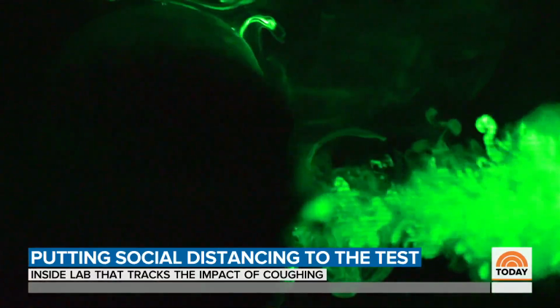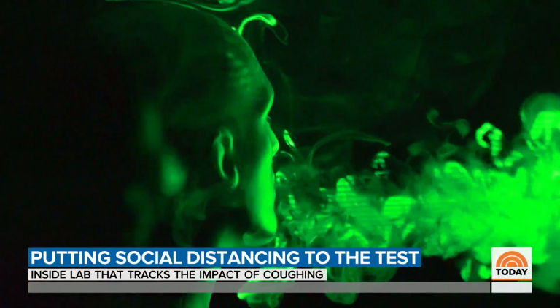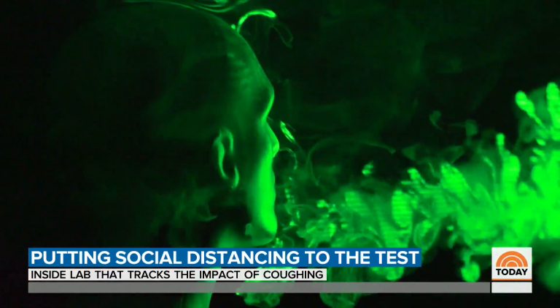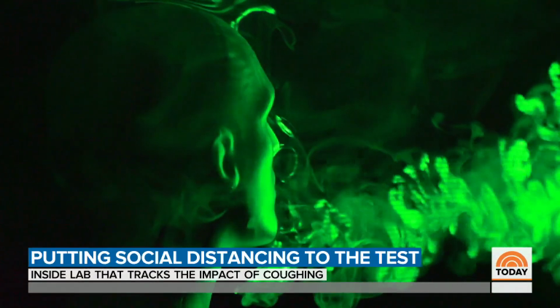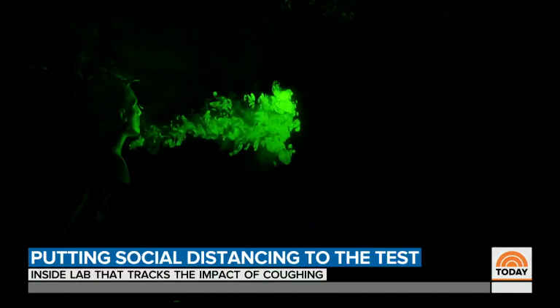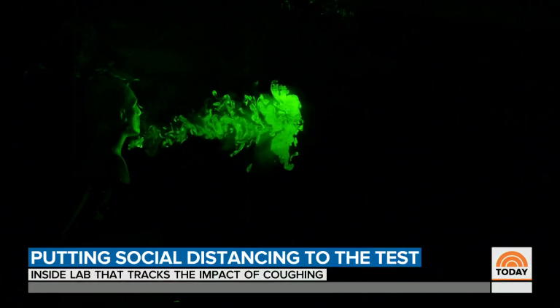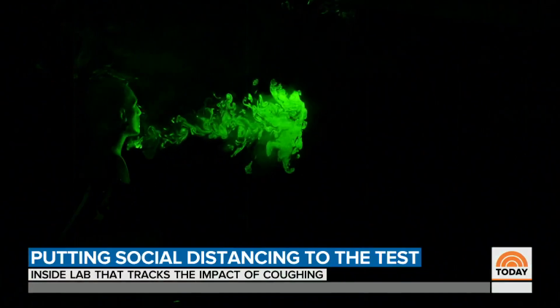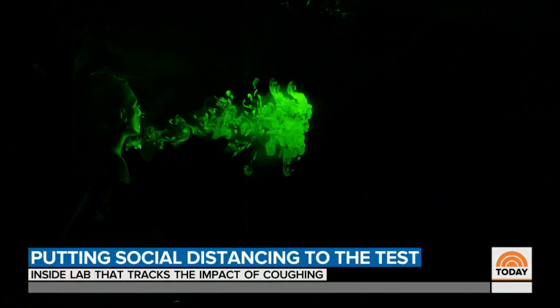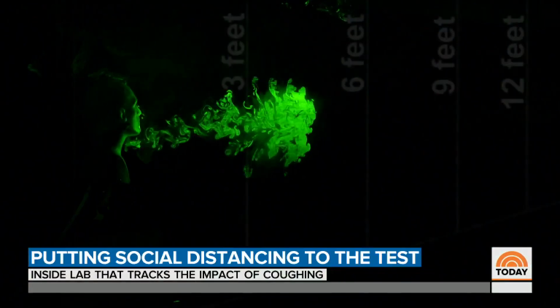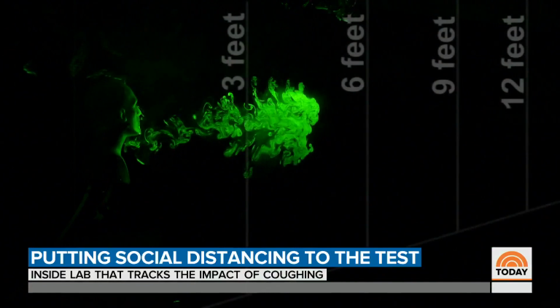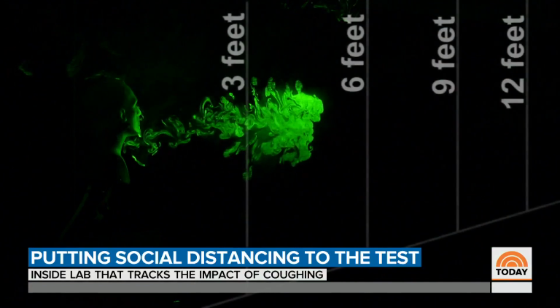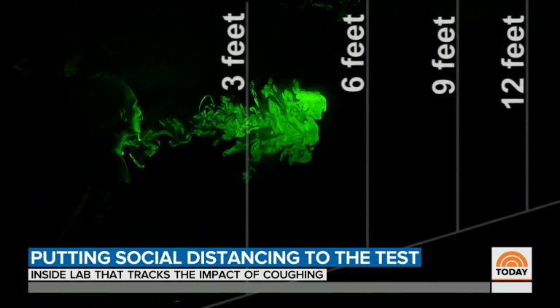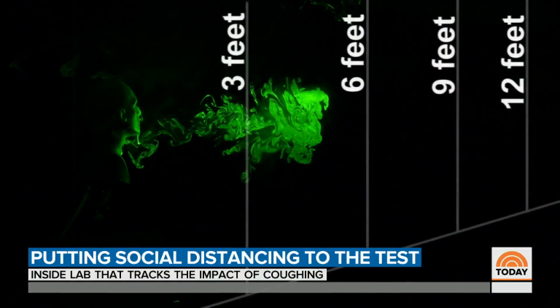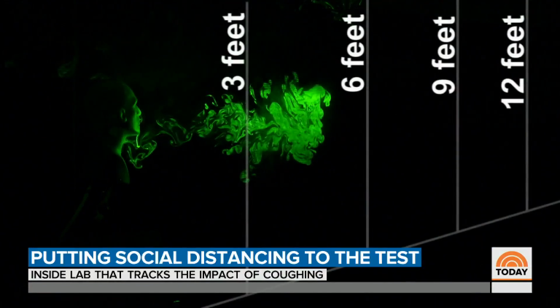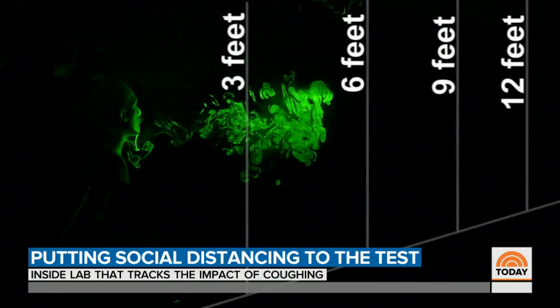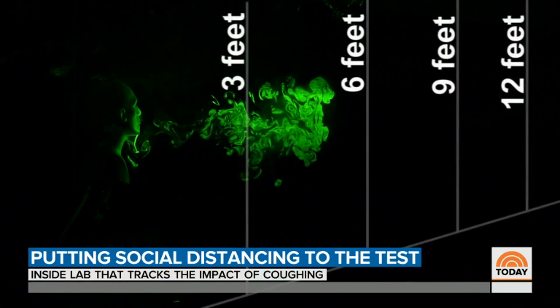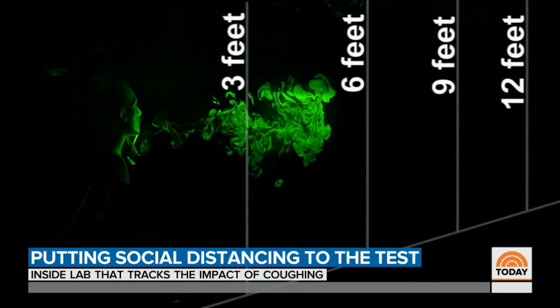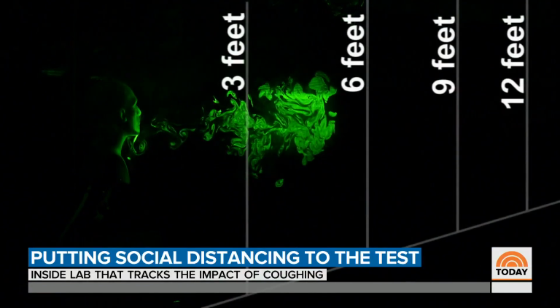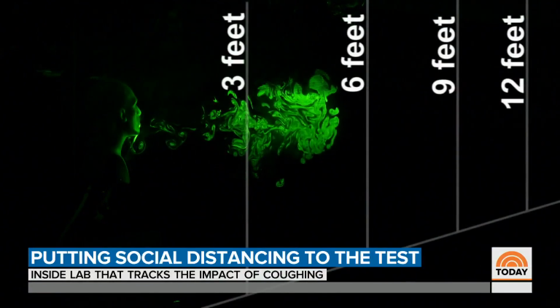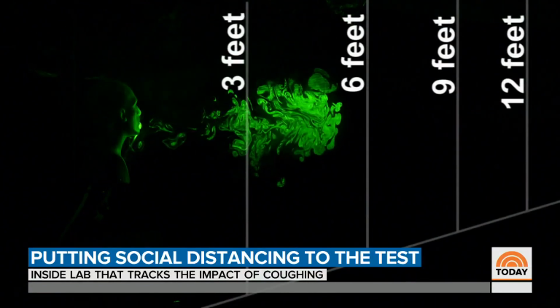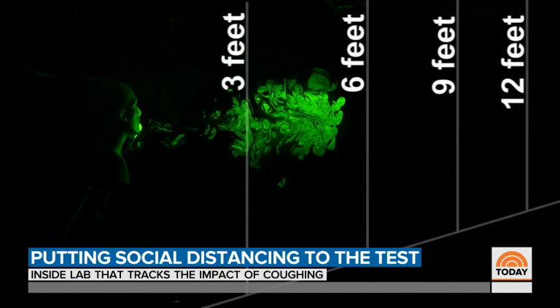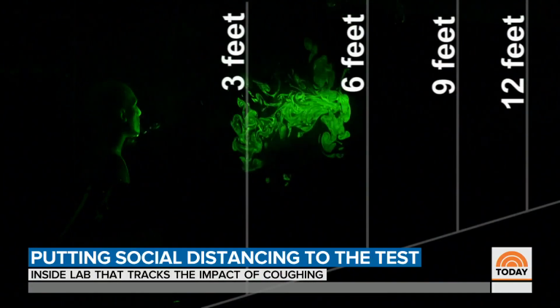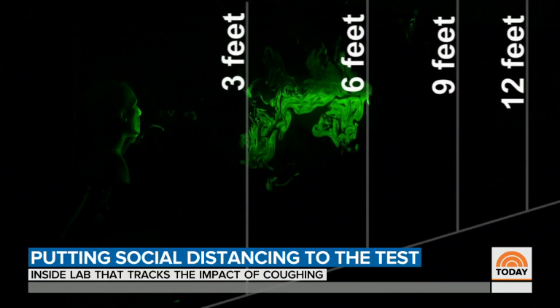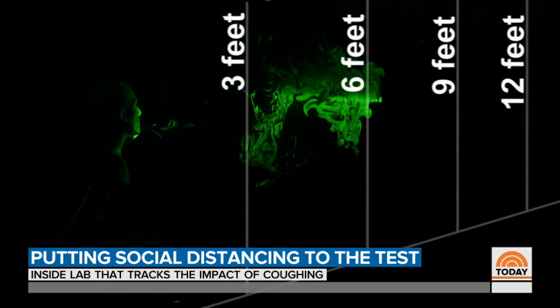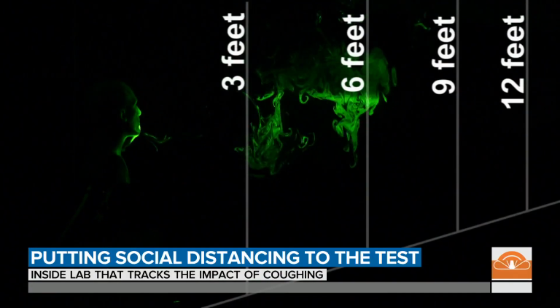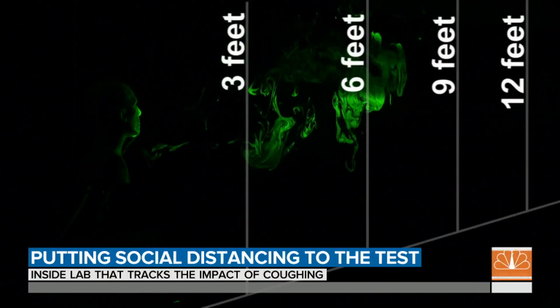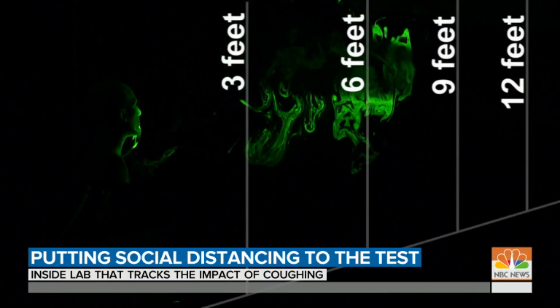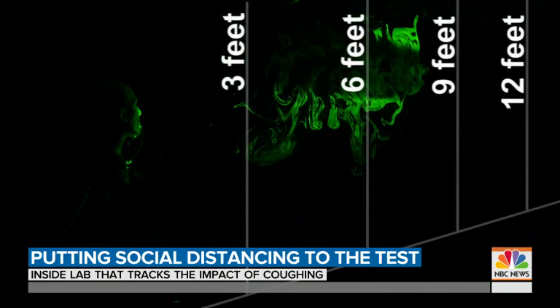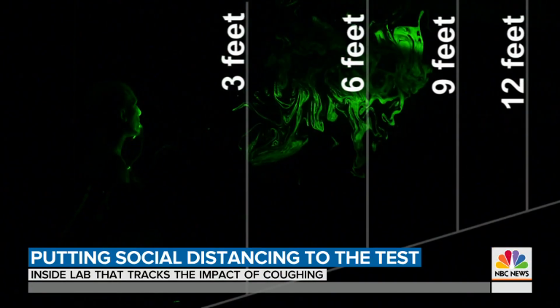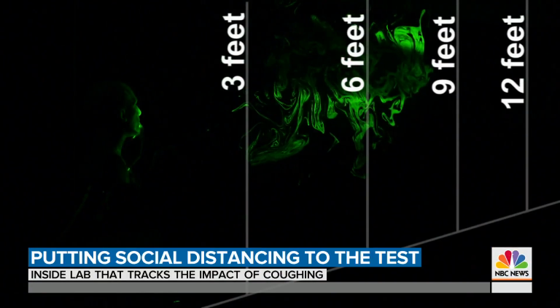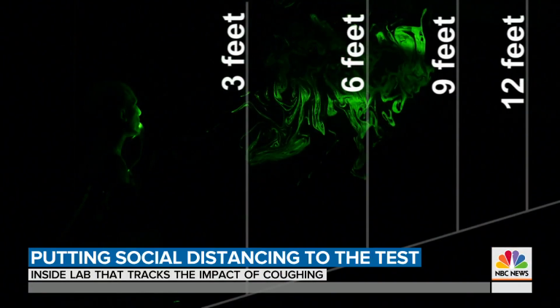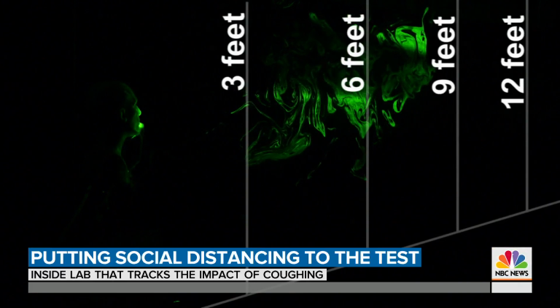The simulation shows the projection. Three feet traveled in less than two seconds. Within 12 seconds, that's six feet.